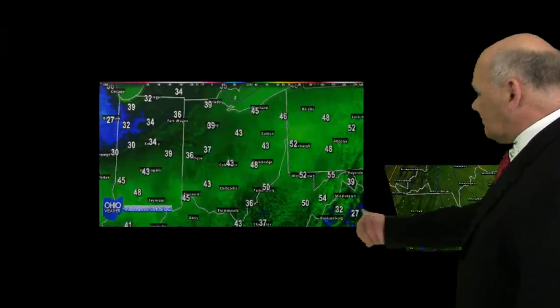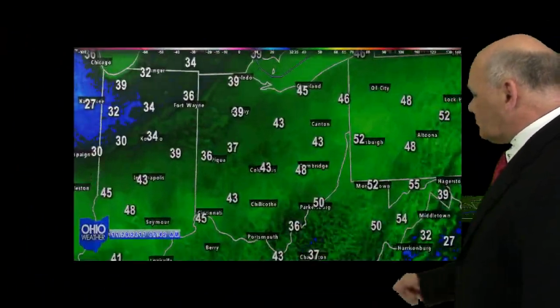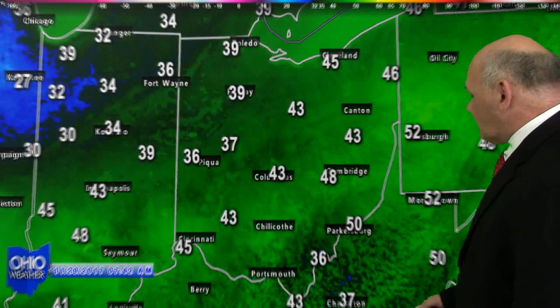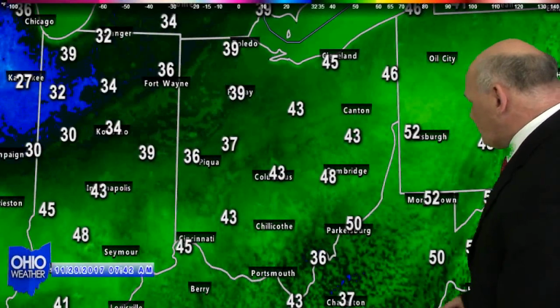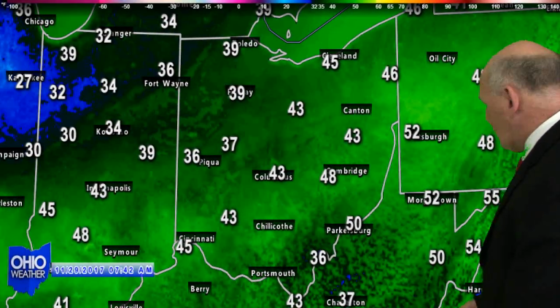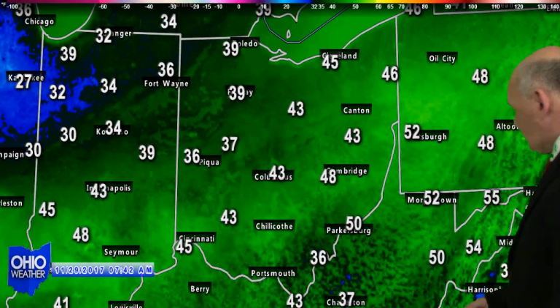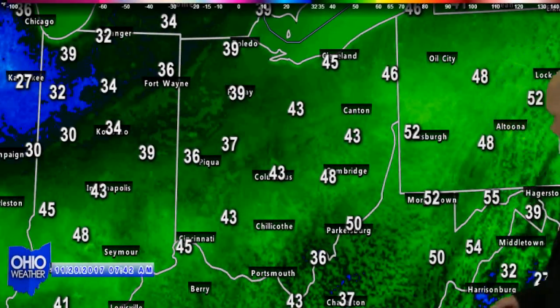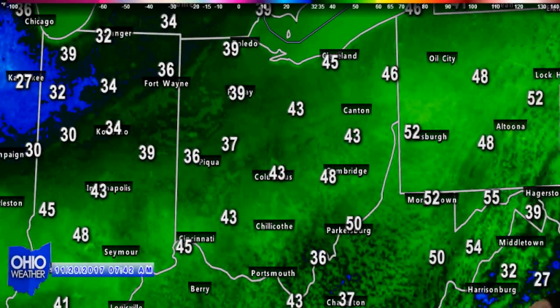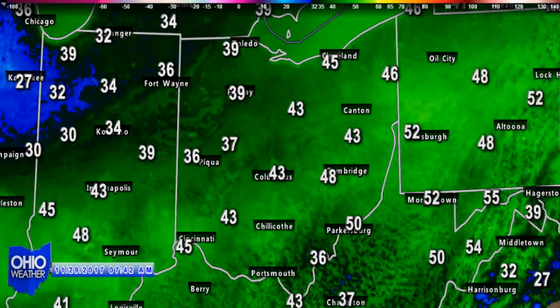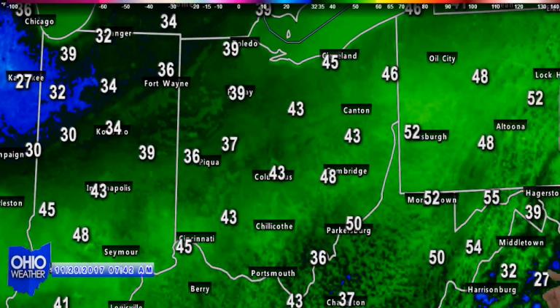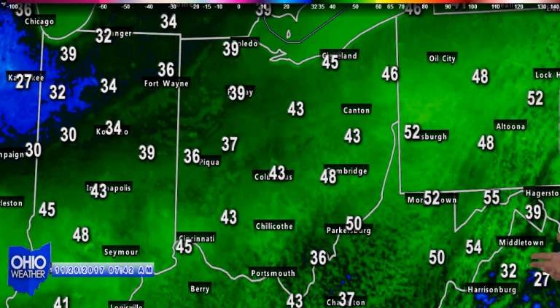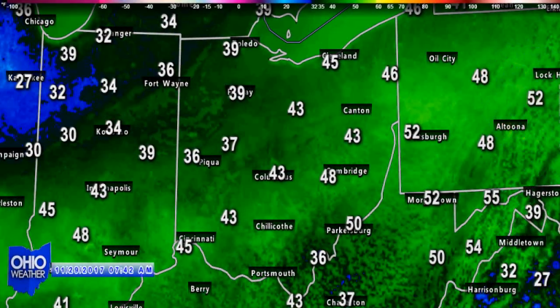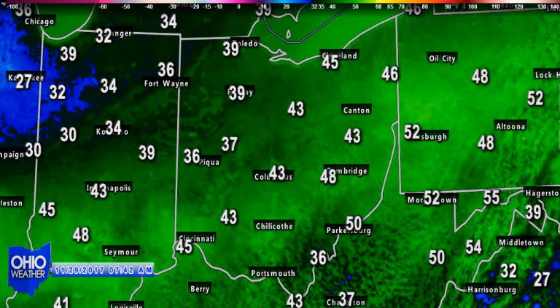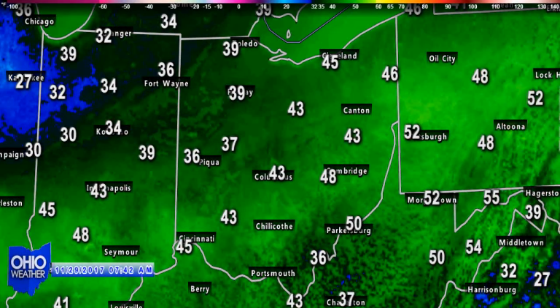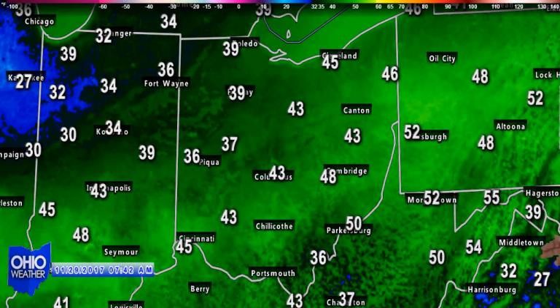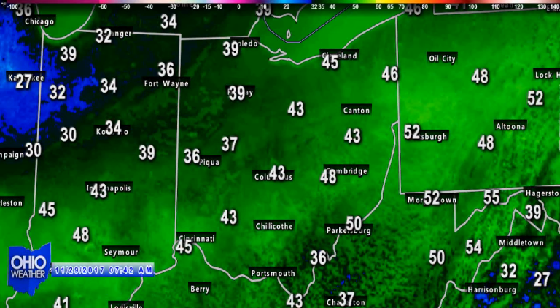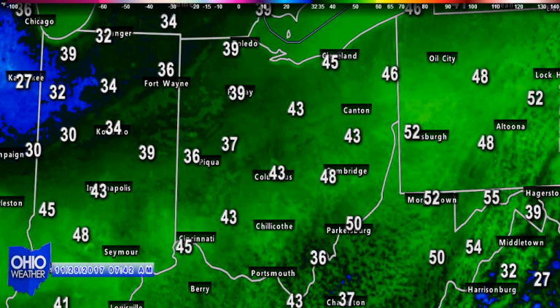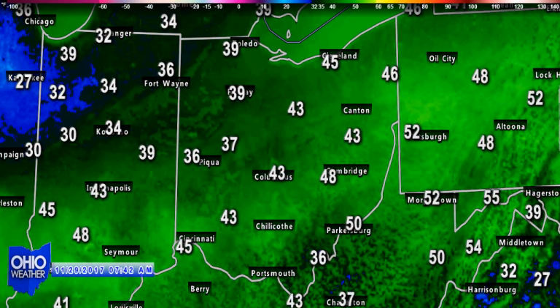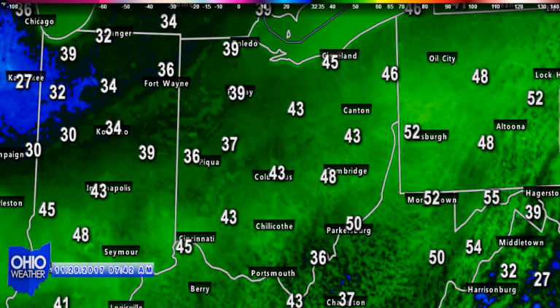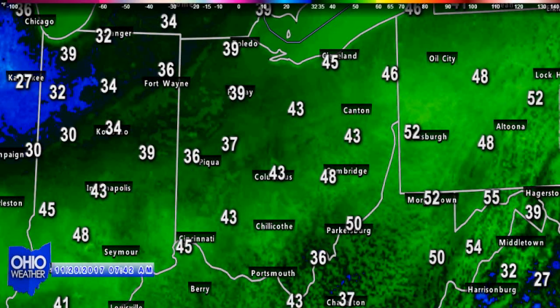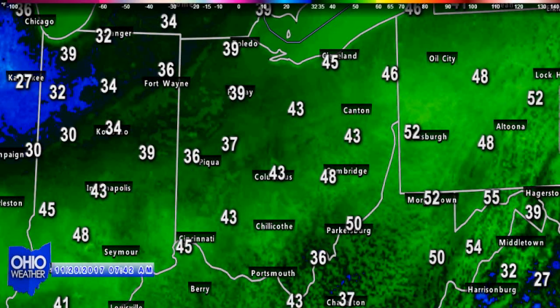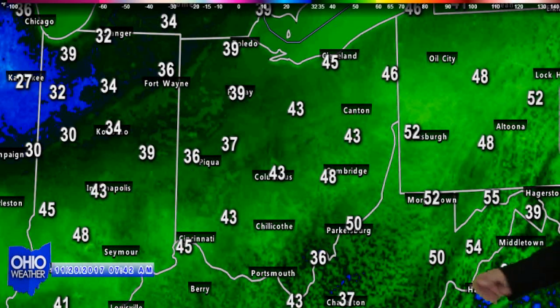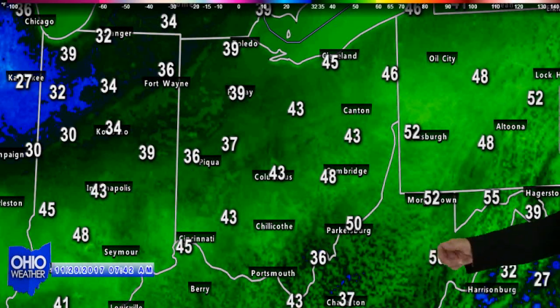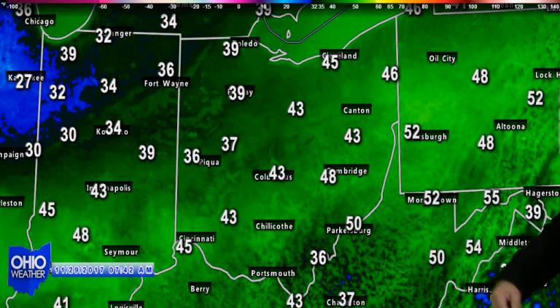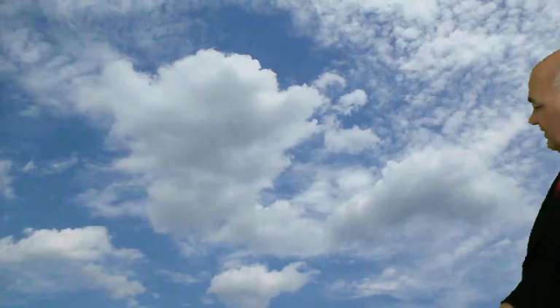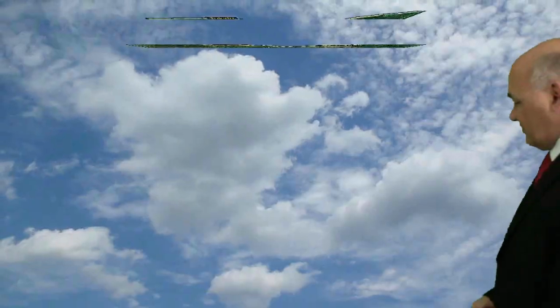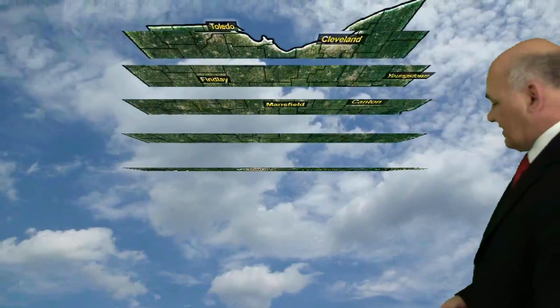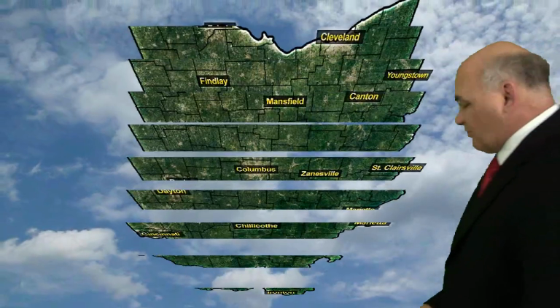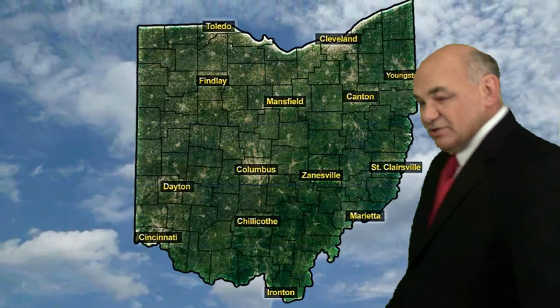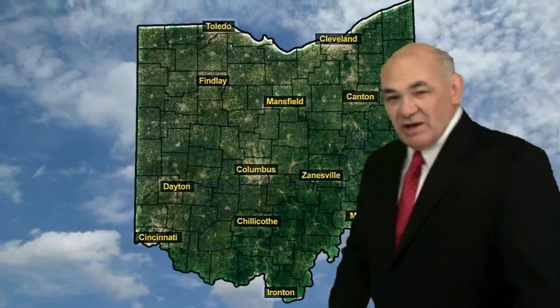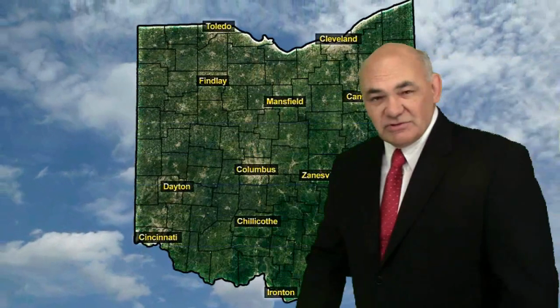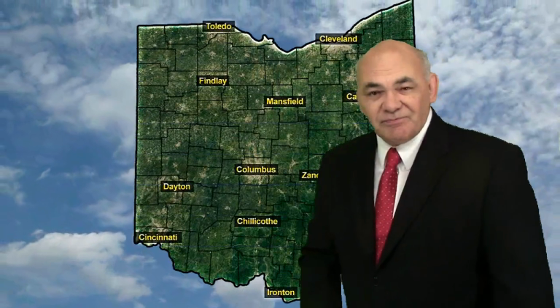And the temperatures, of course, you can see — well, not too bad. 50 at Gallup Bliss, and it's 43 degrees down there at South Point and Ironton.